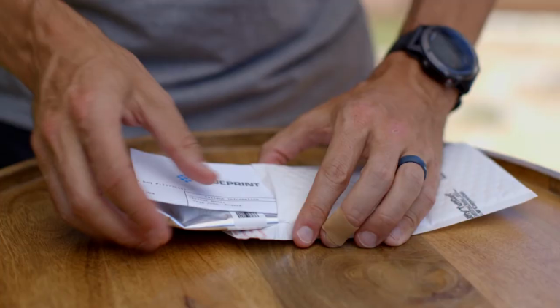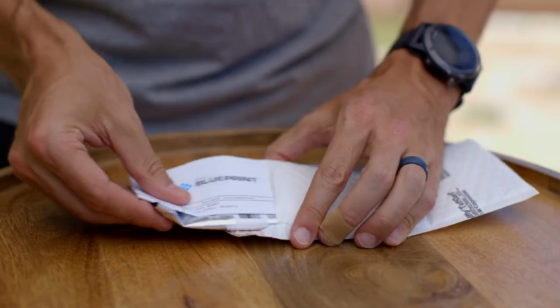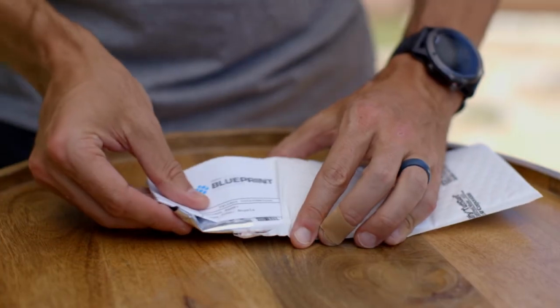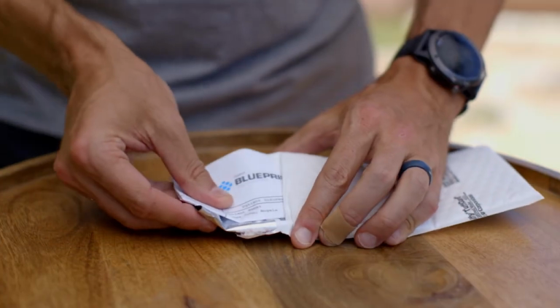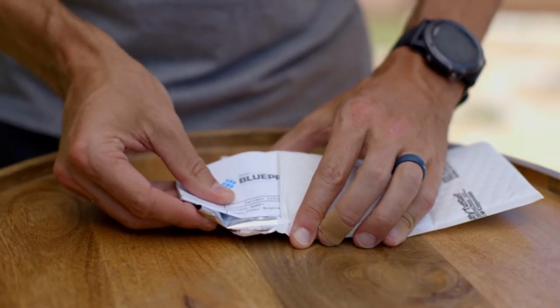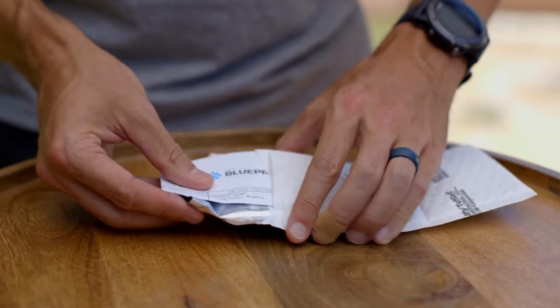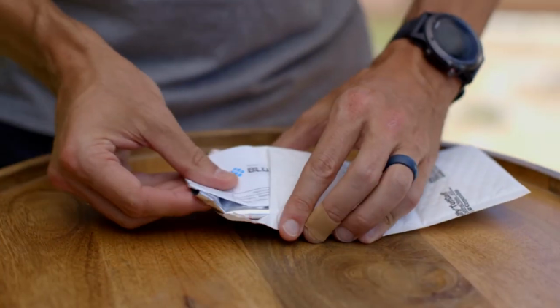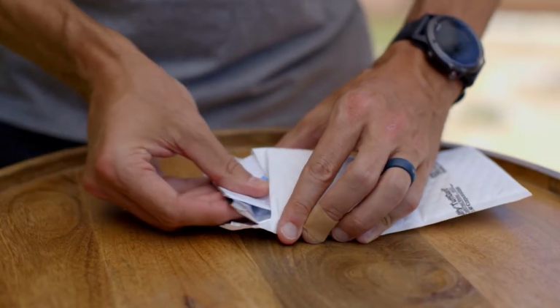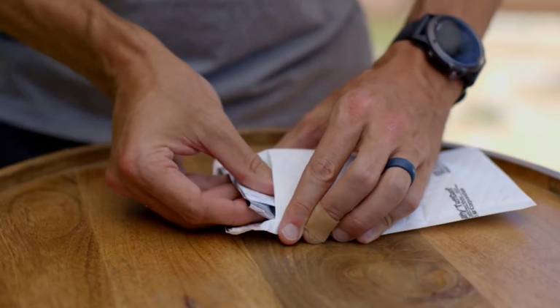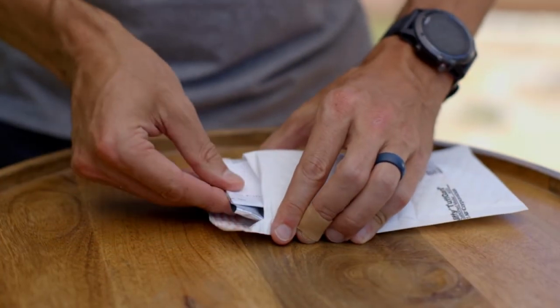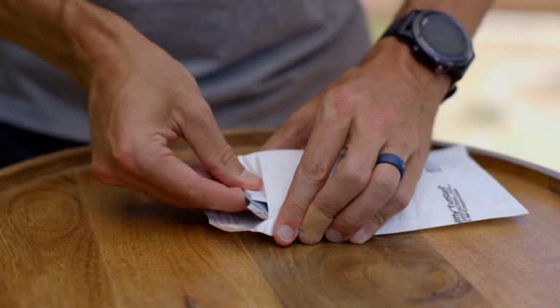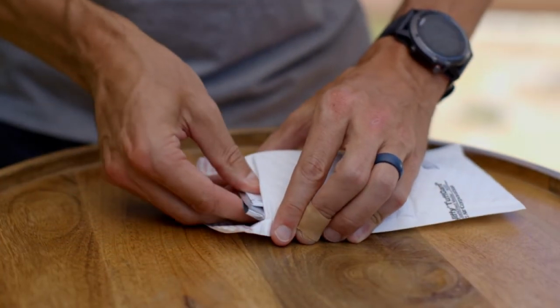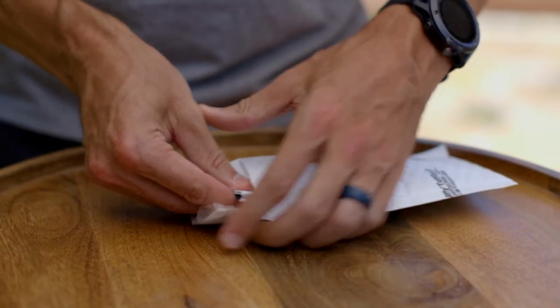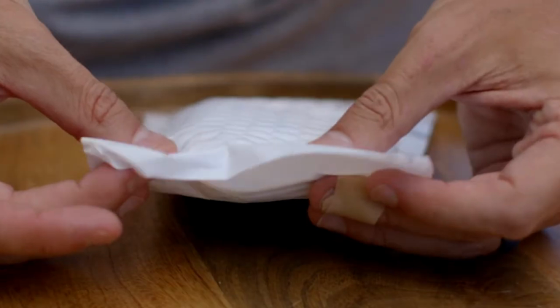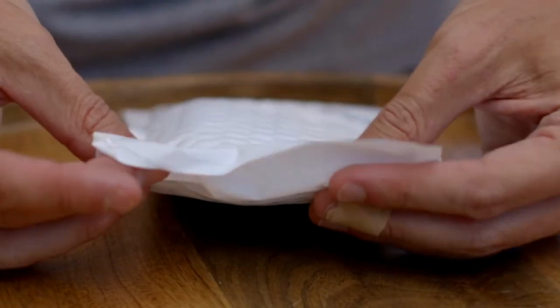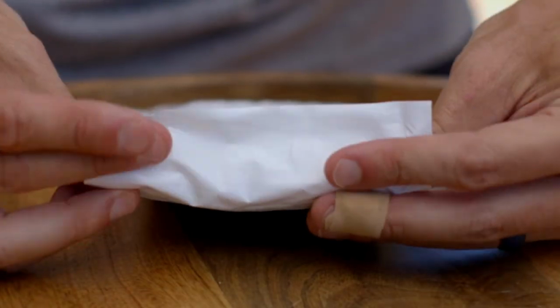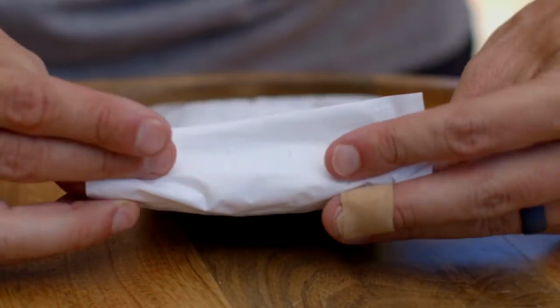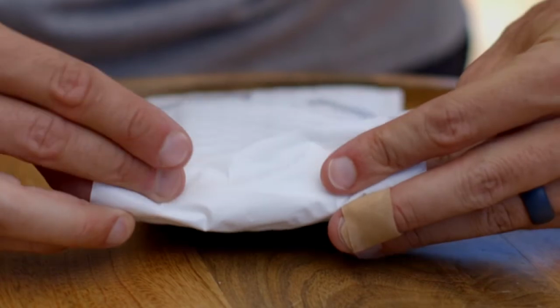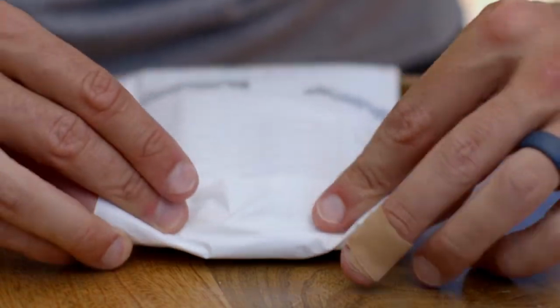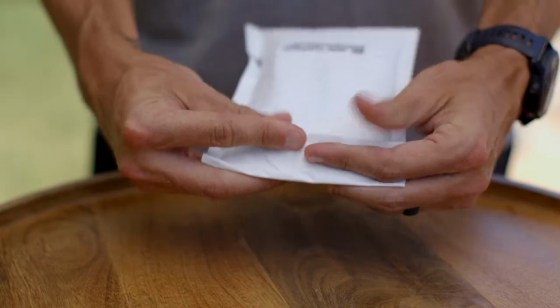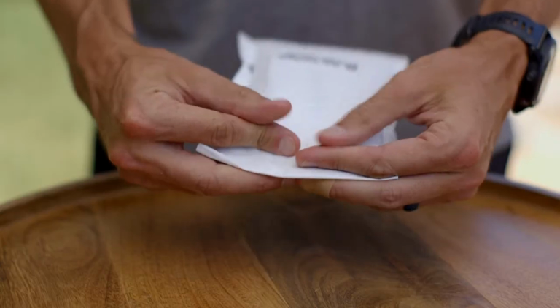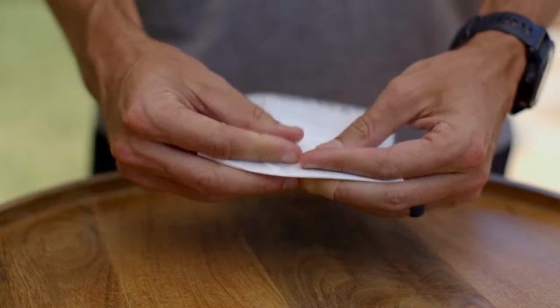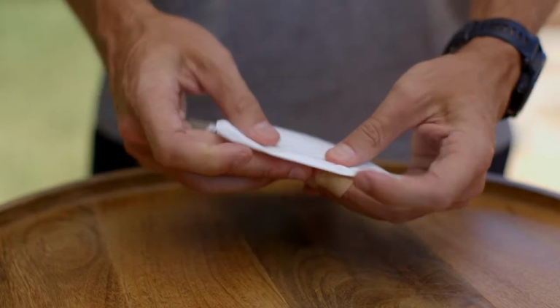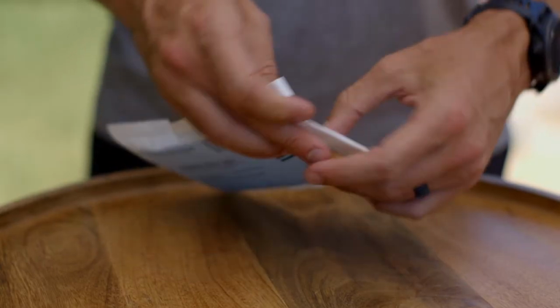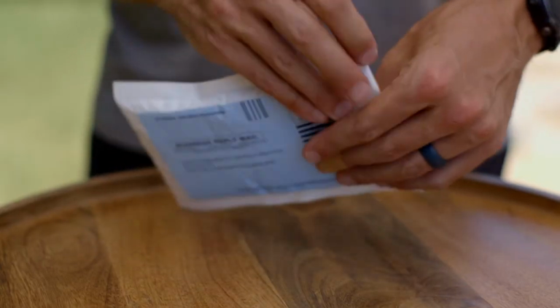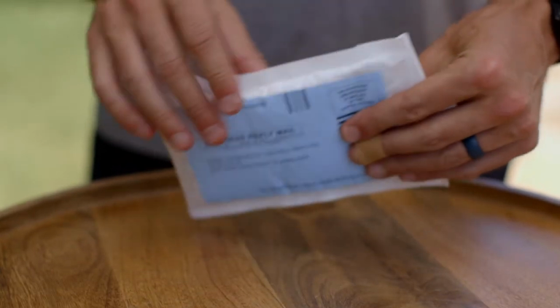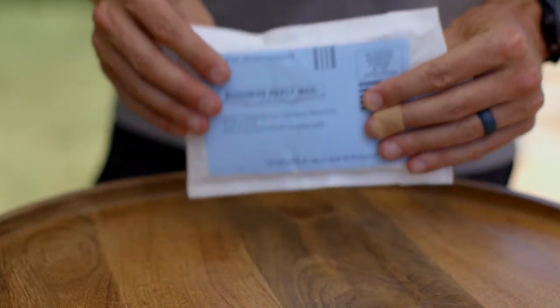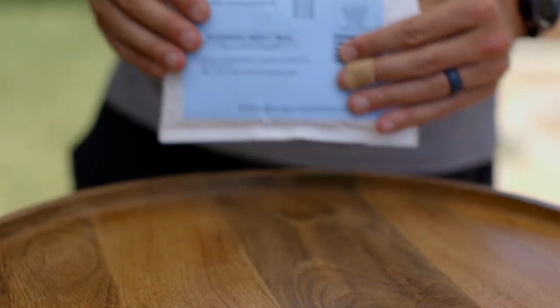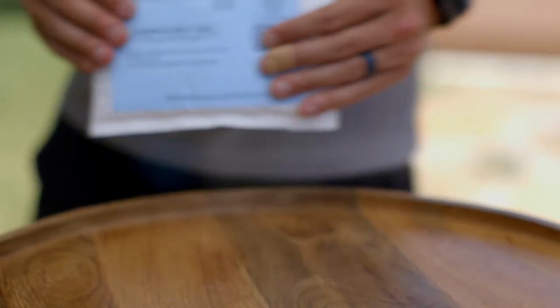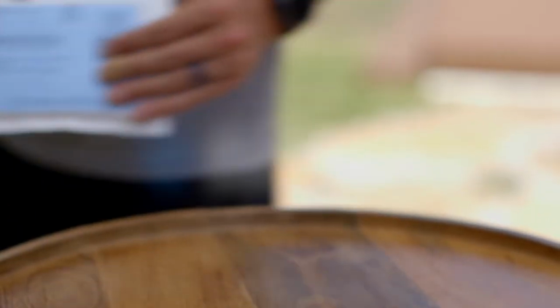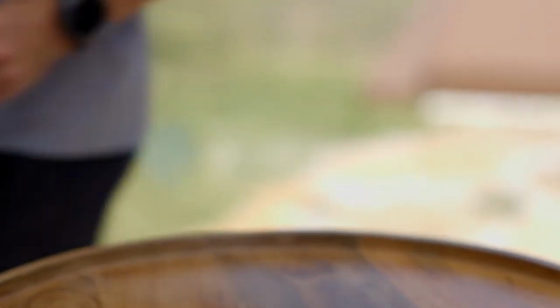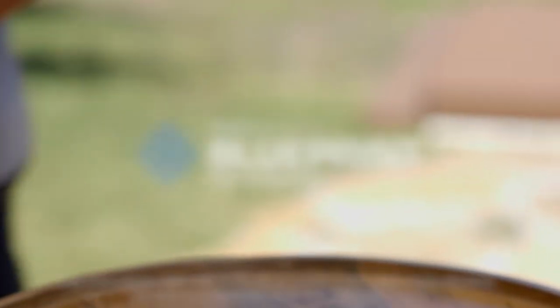Place the sealed aluminum bag in the shipping envelope with your requisition form and seal the envelope. Drop it off at your local FedEx and they'll do the rest.